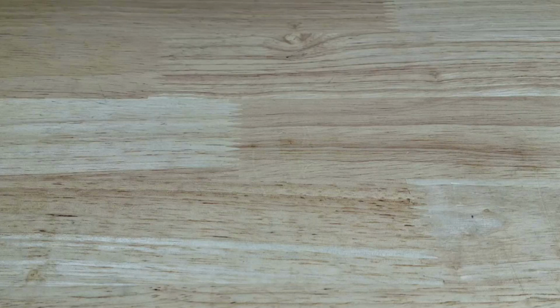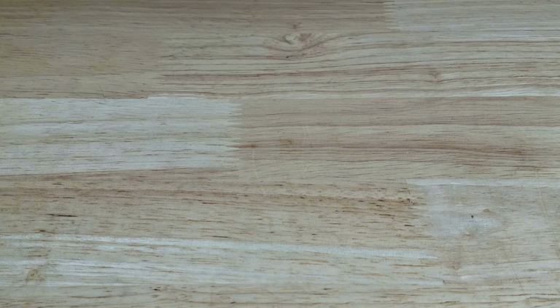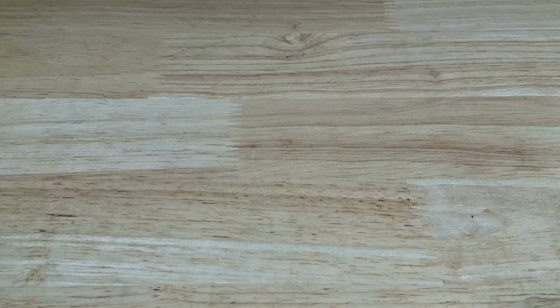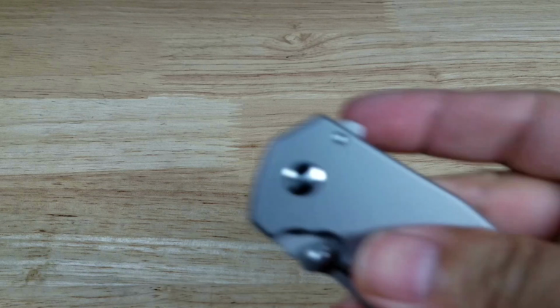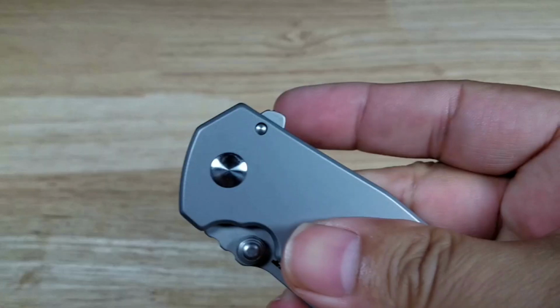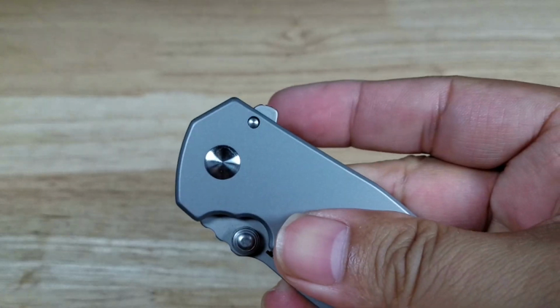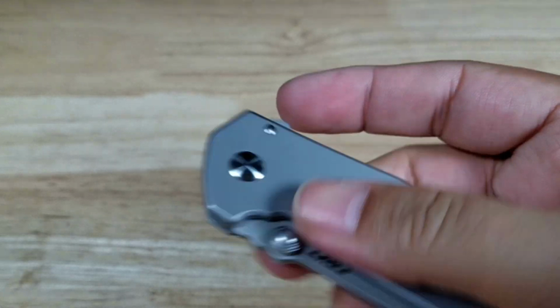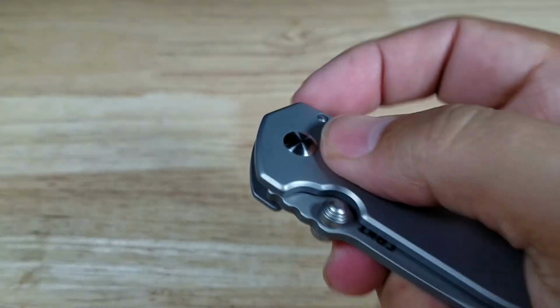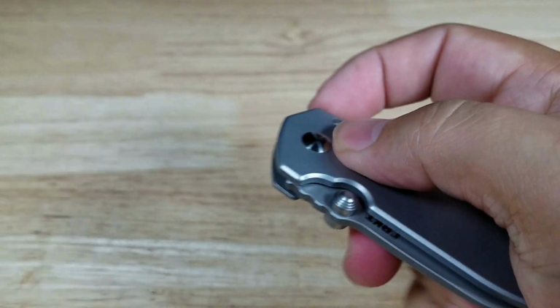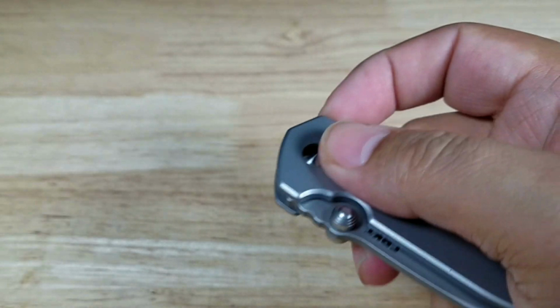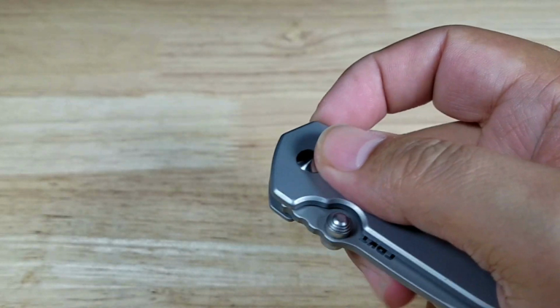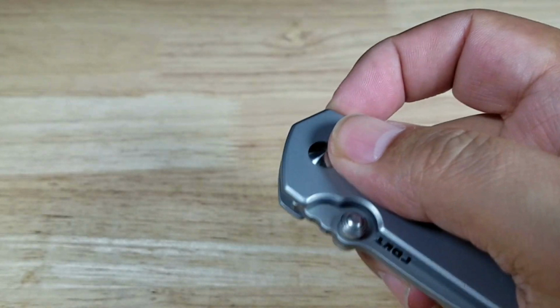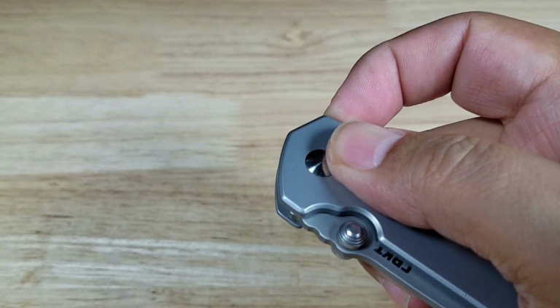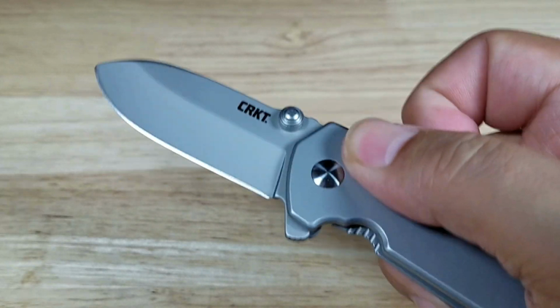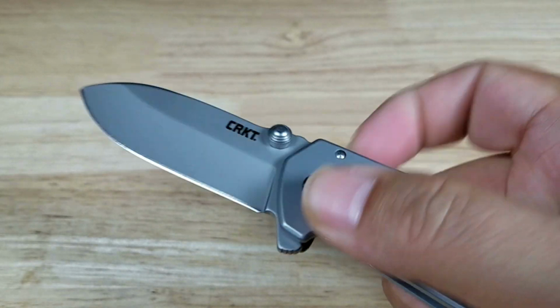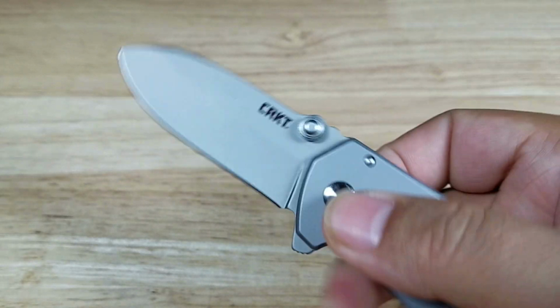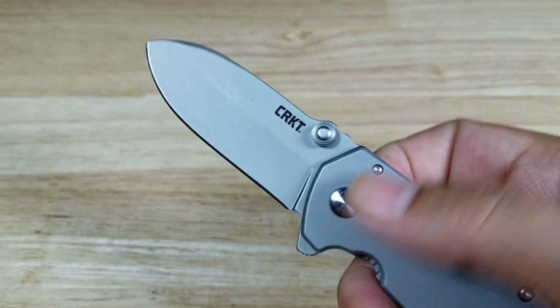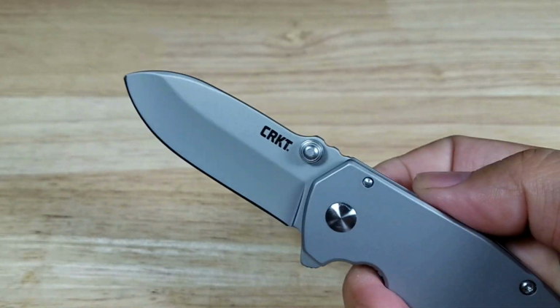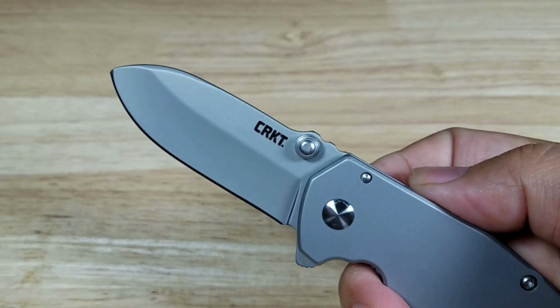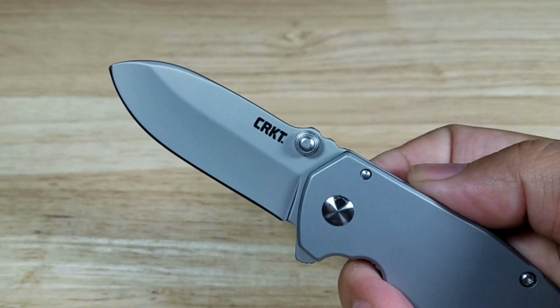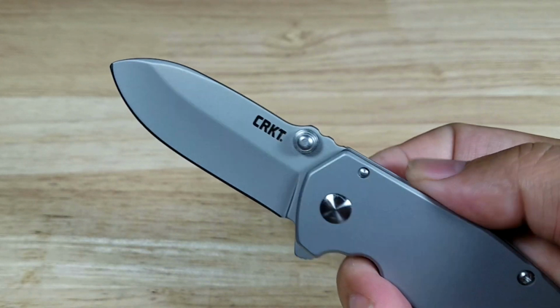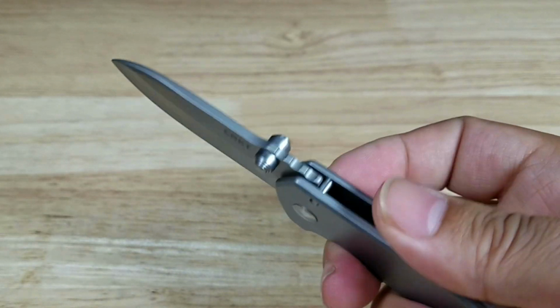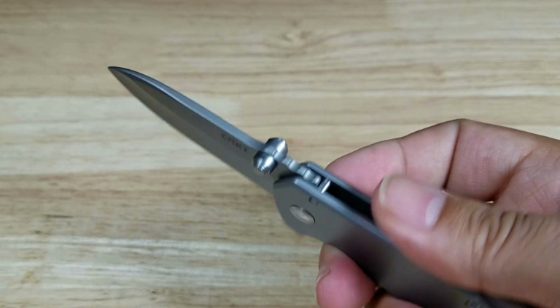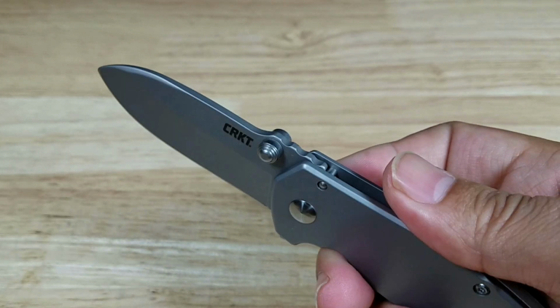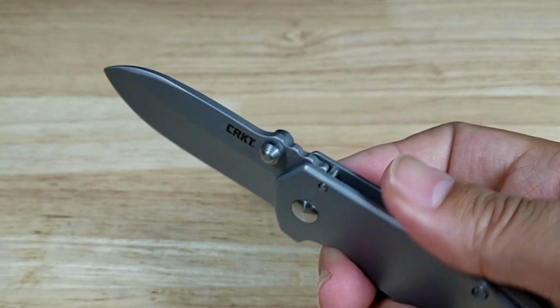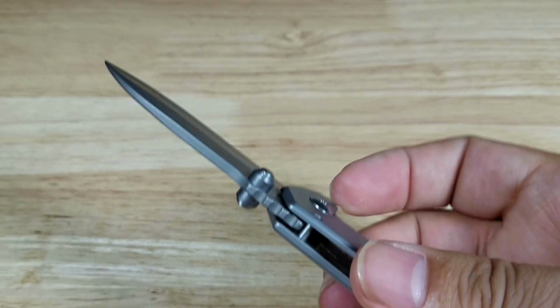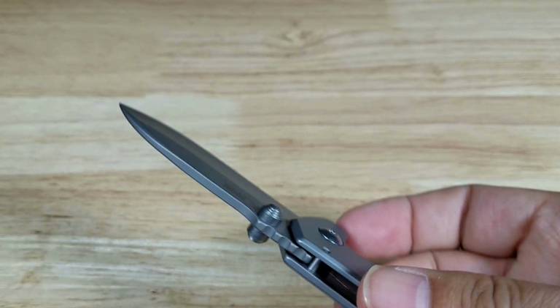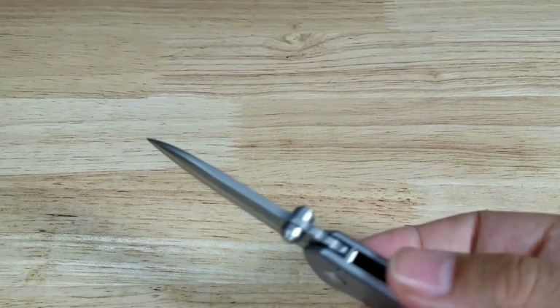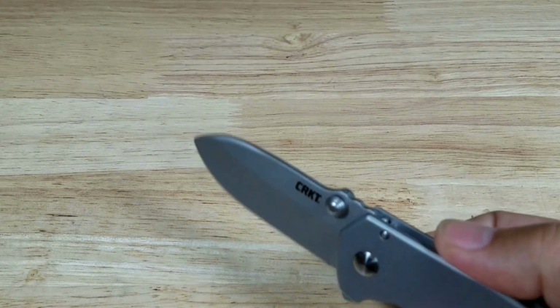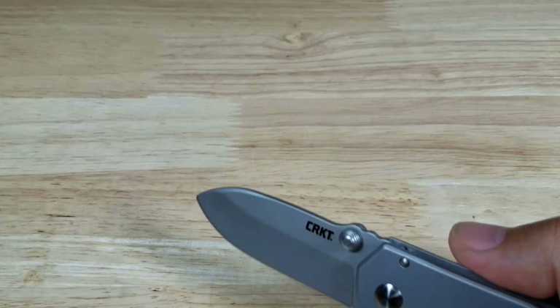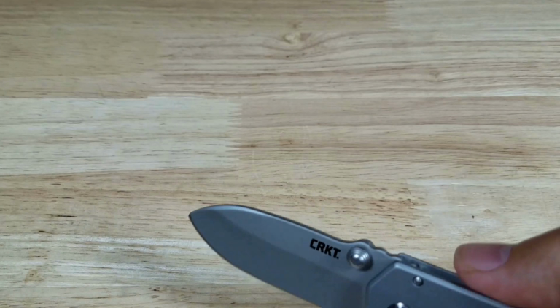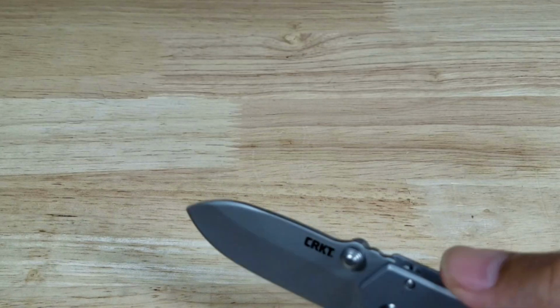Let's have a look at how fast this opens up. It's almost like a magic trick — you don't even see it.